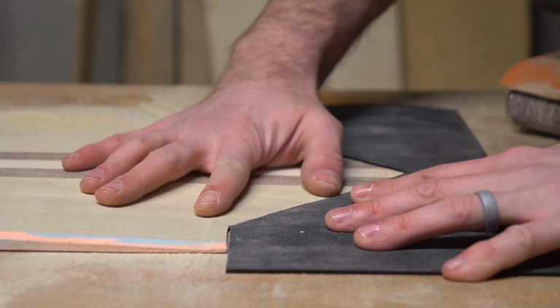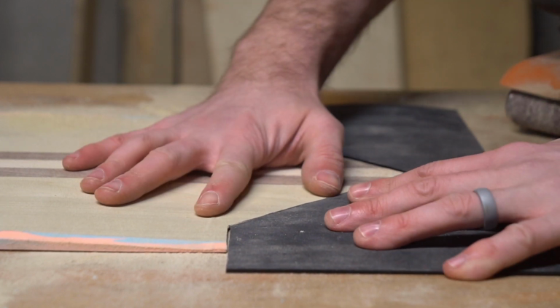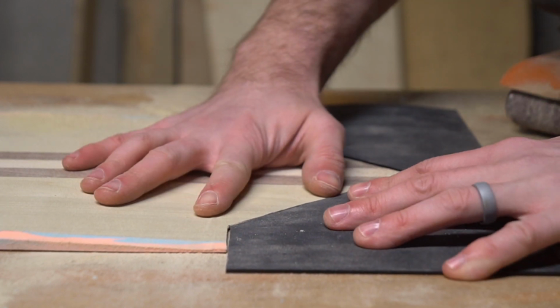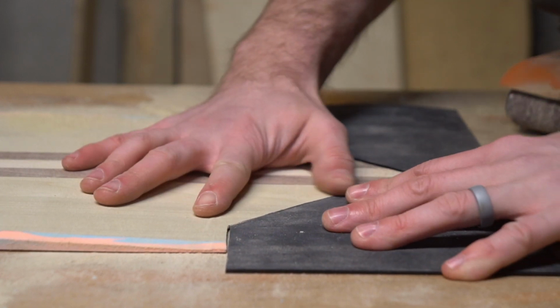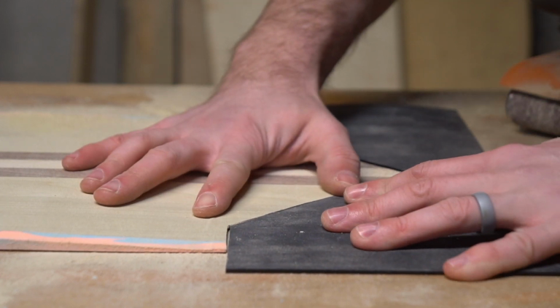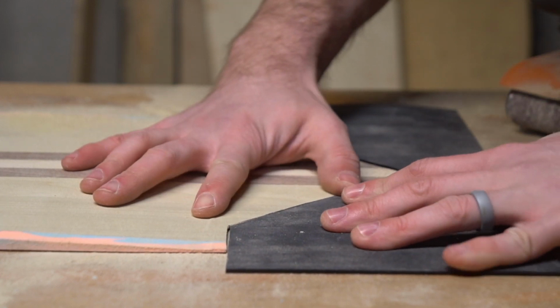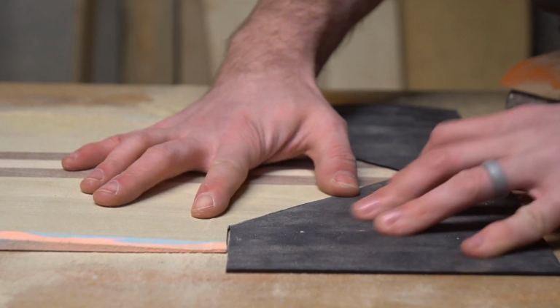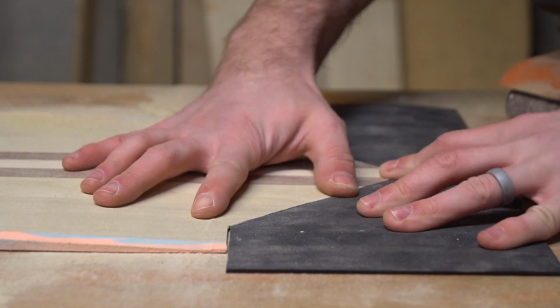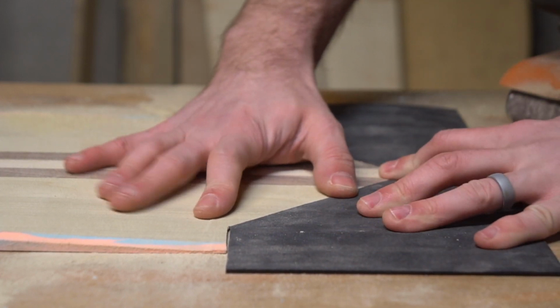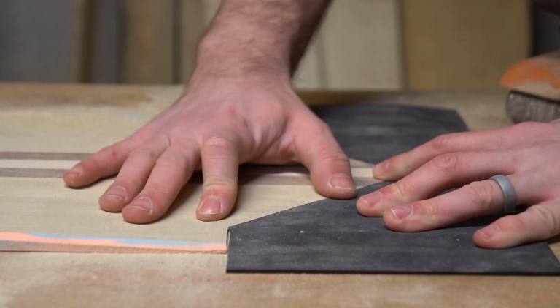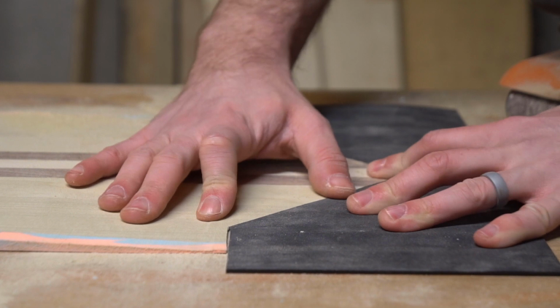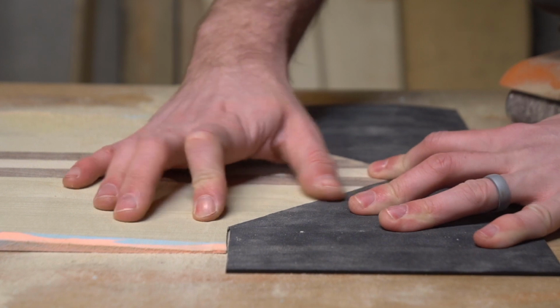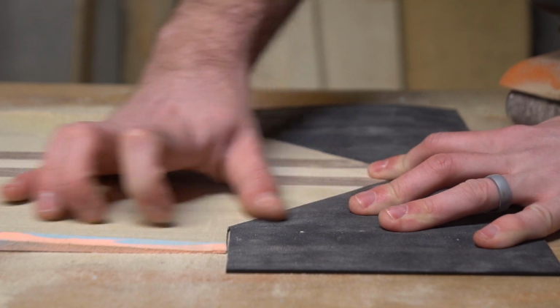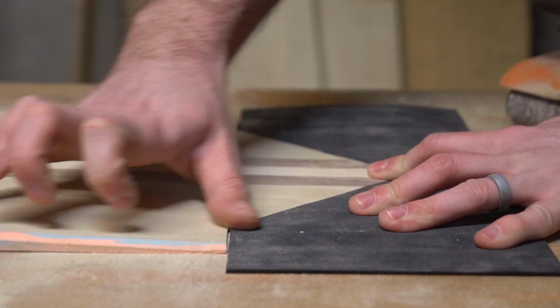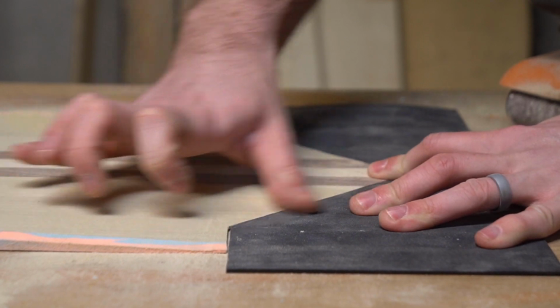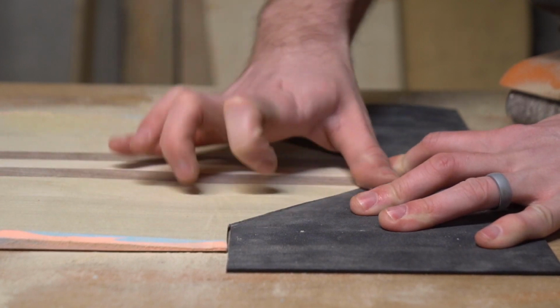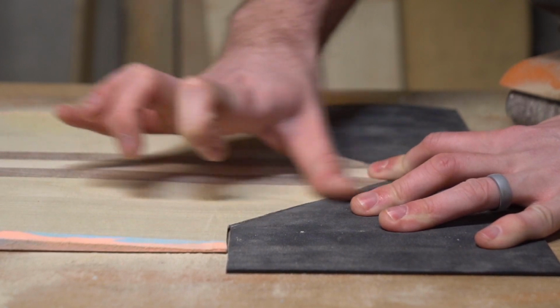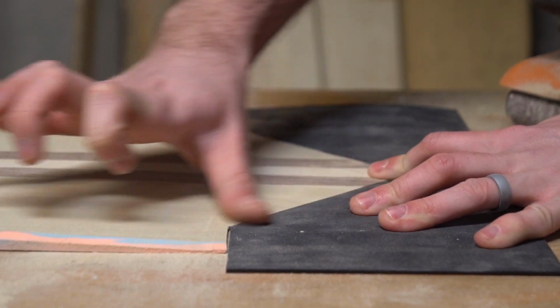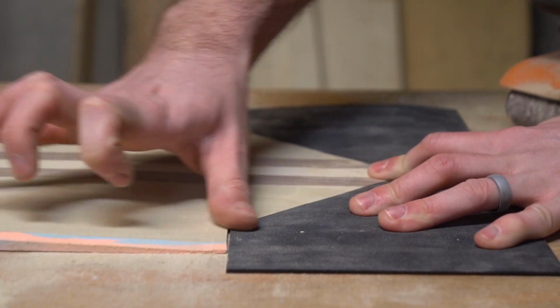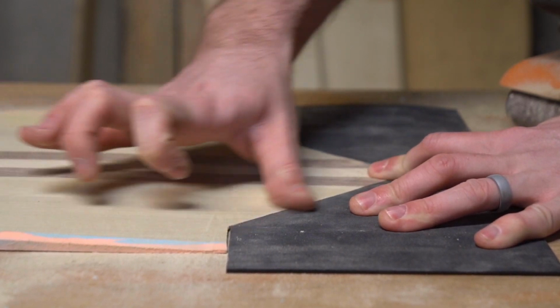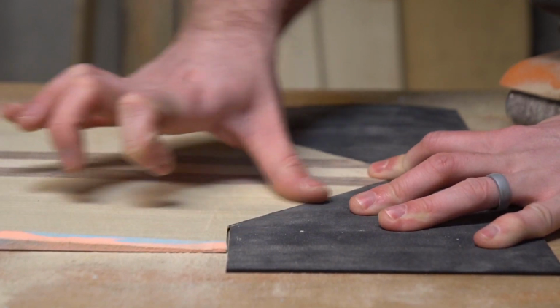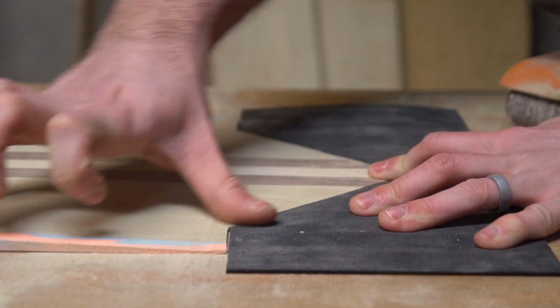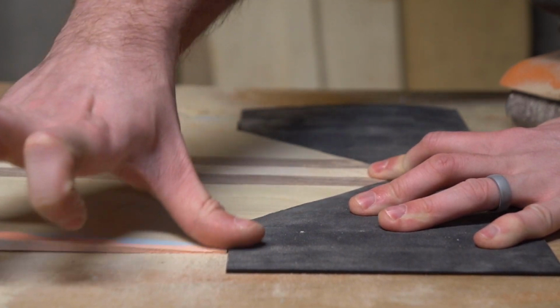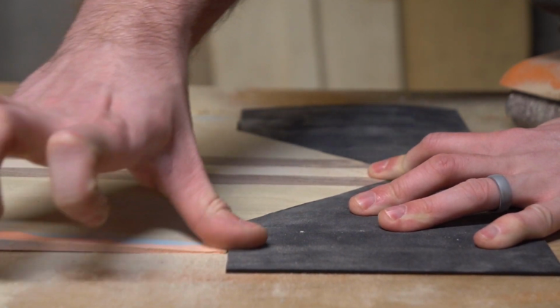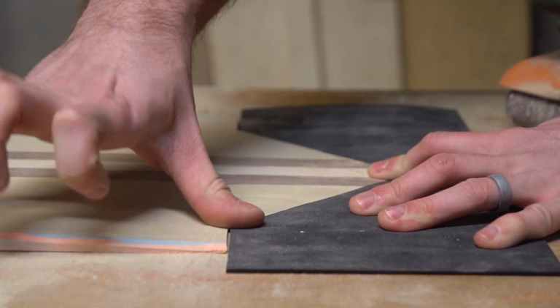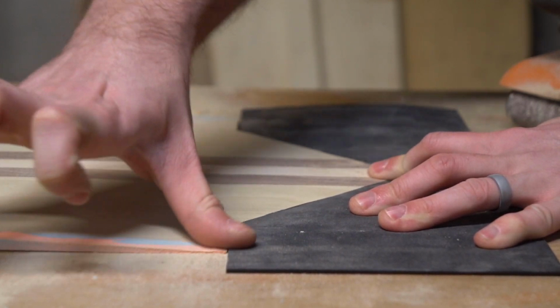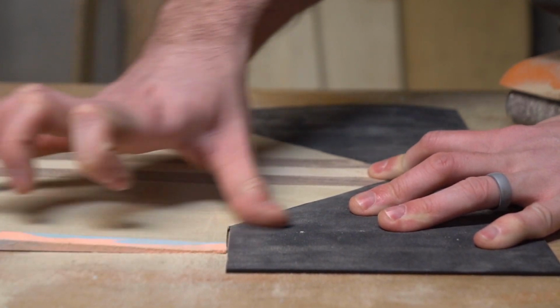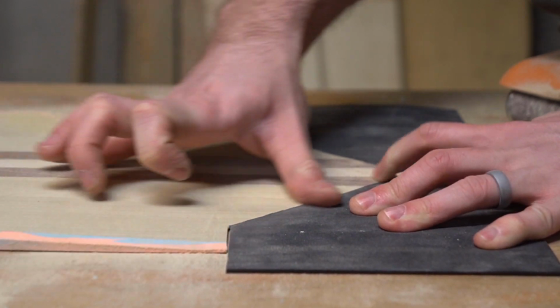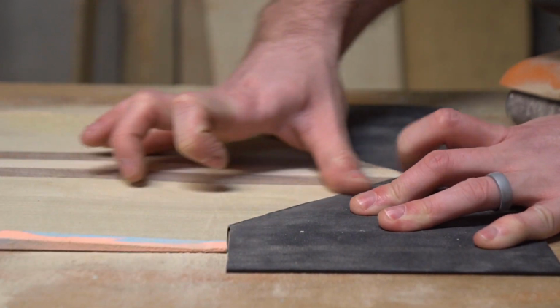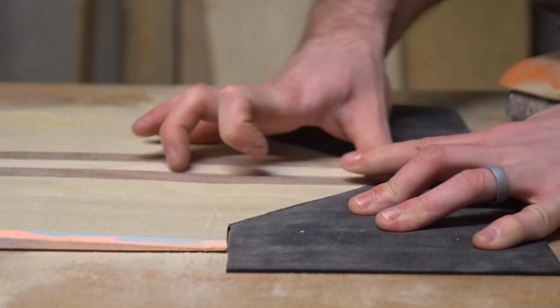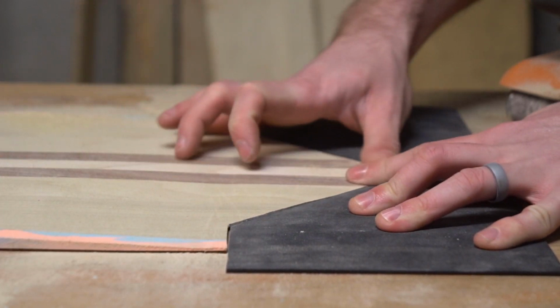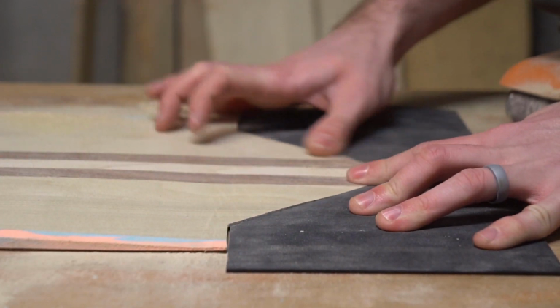And once that seam is nice and flat, I'm done. I've got my core, sidewalls, and my nose and tail protection all ready to go into the layout.